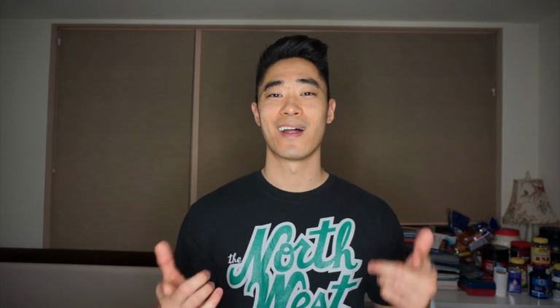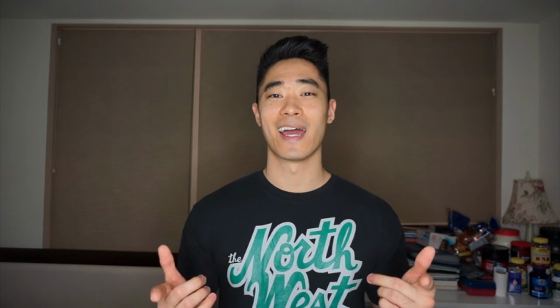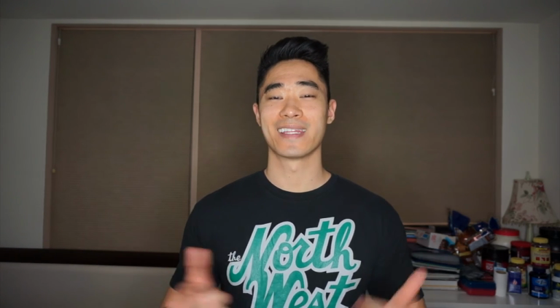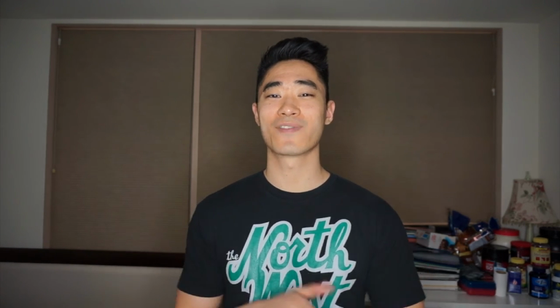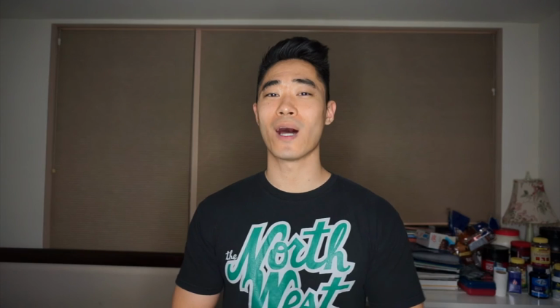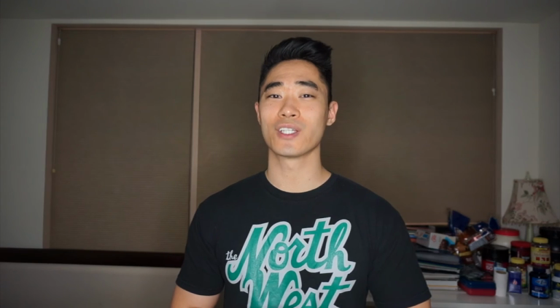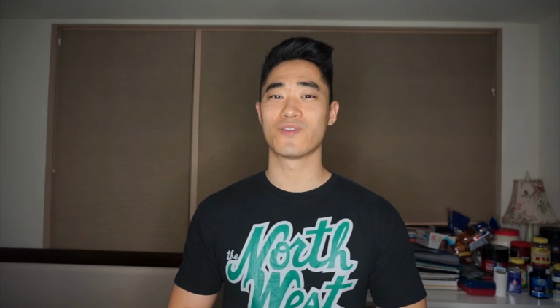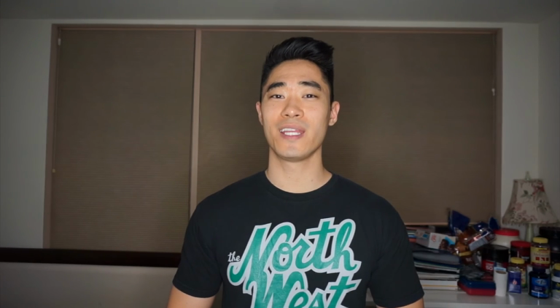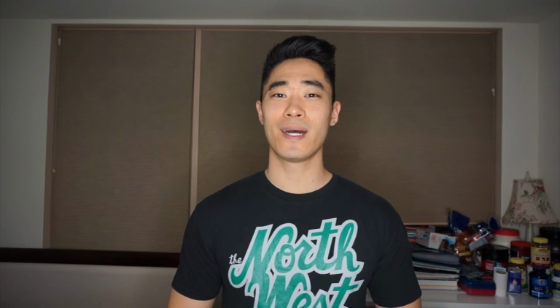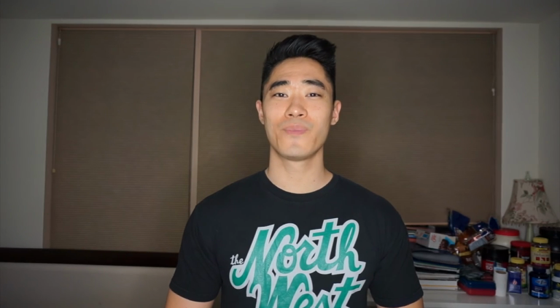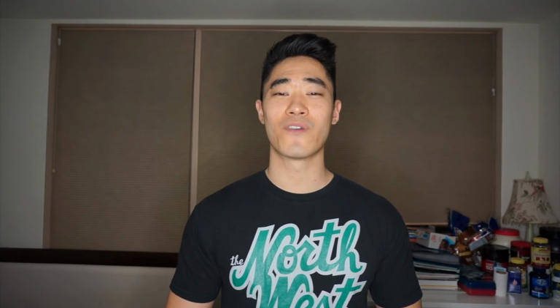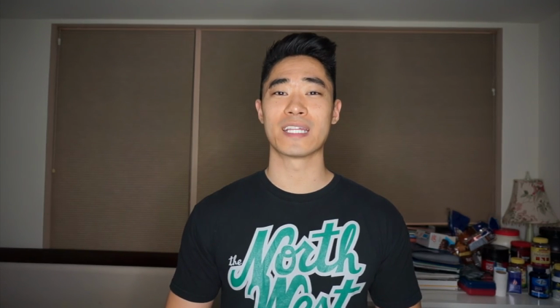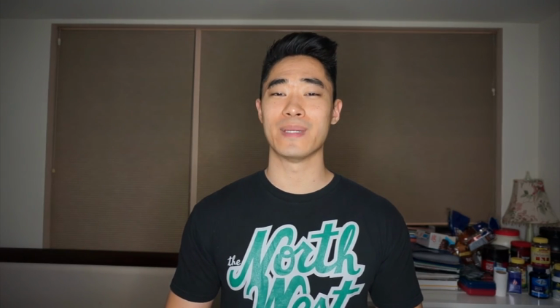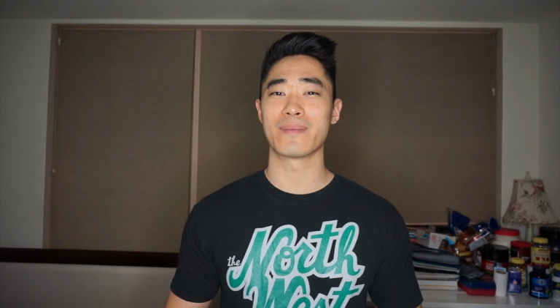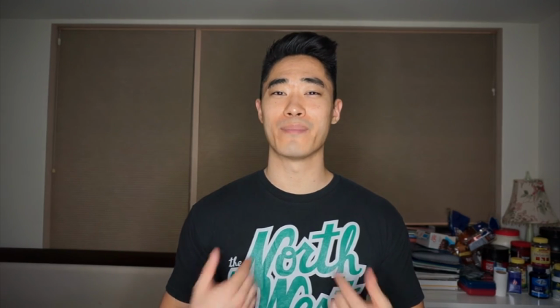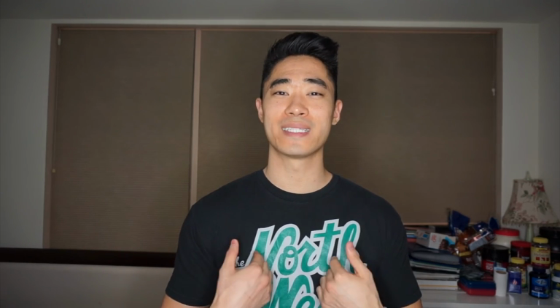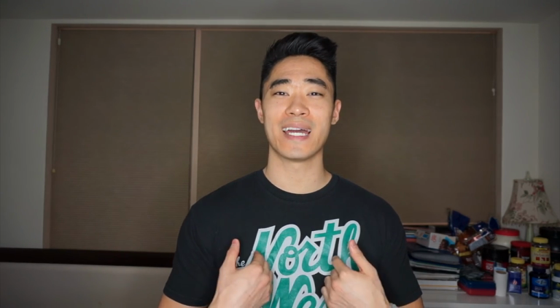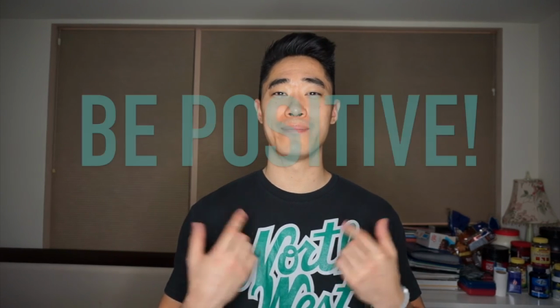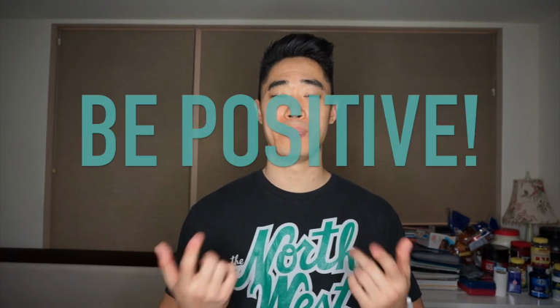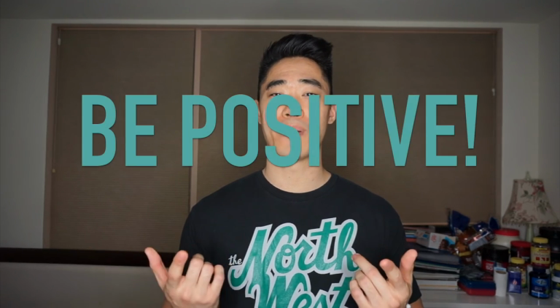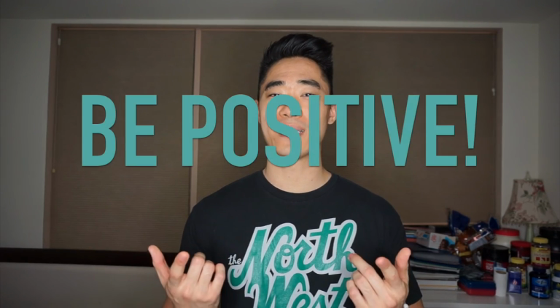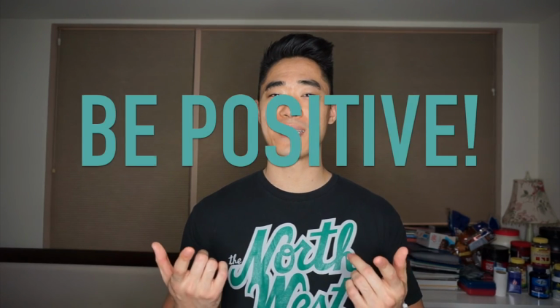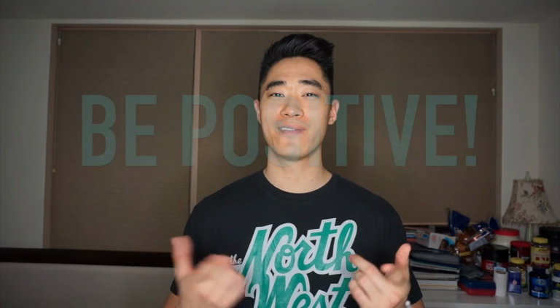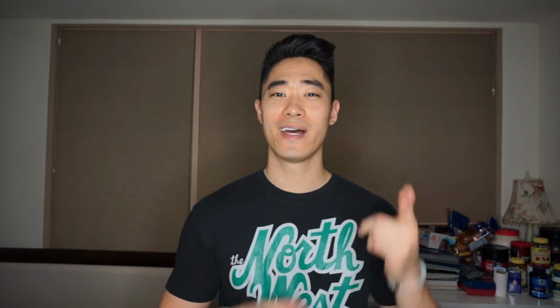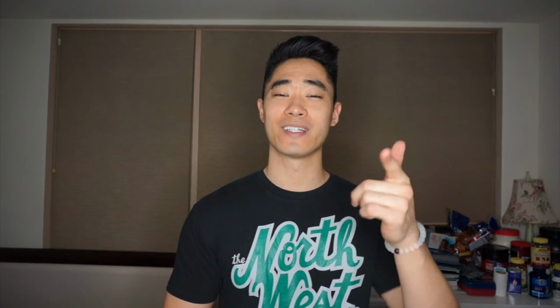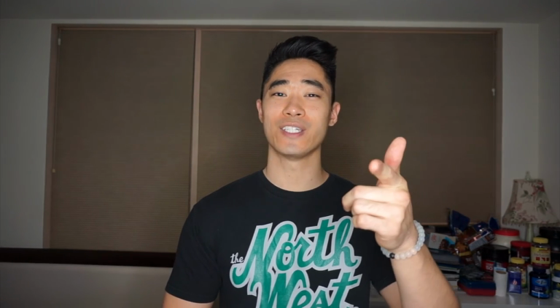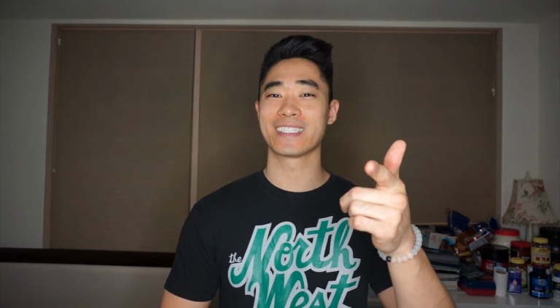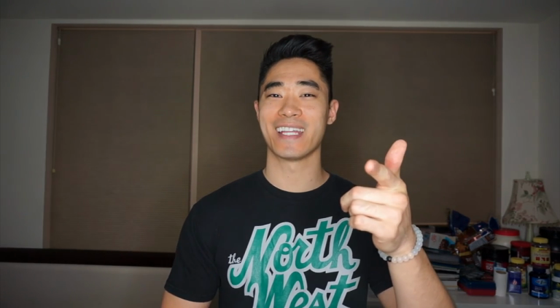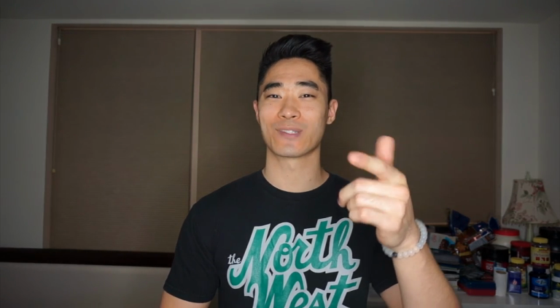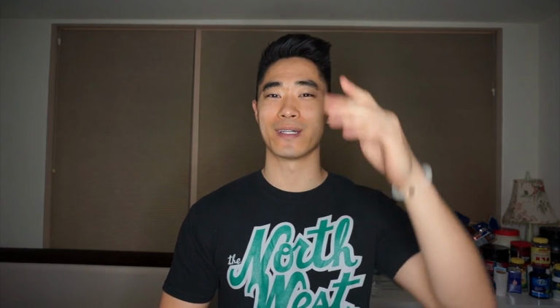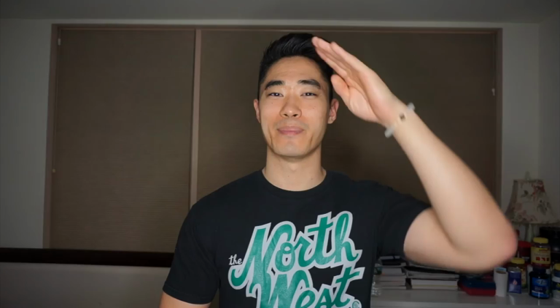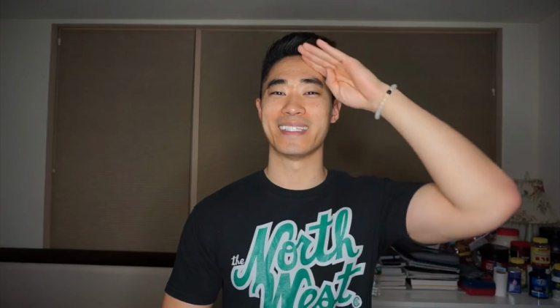Alright, thanks for watching this video. Don't forget to be like my blood type — be positive. I'll see you guys in the next one. Peace.